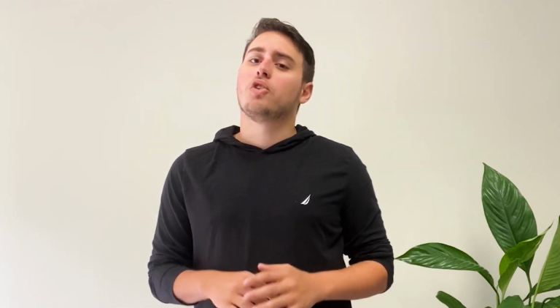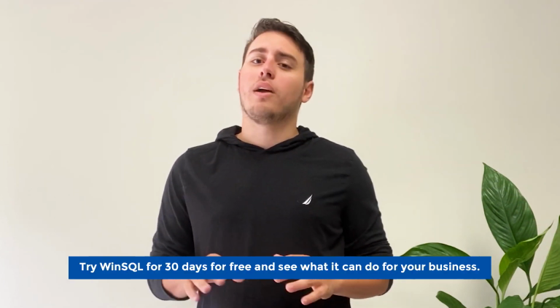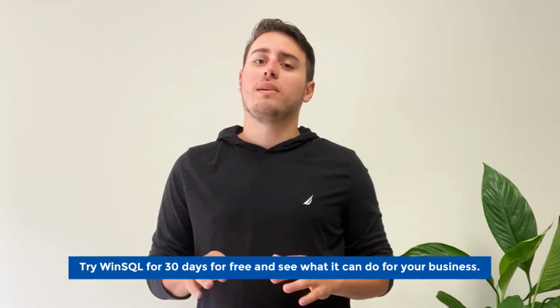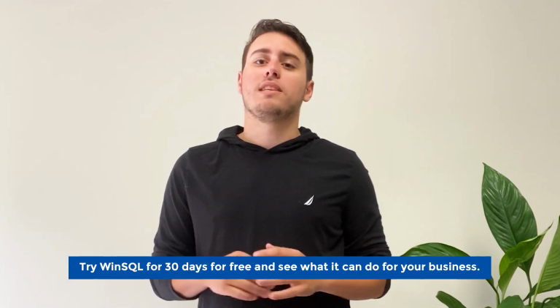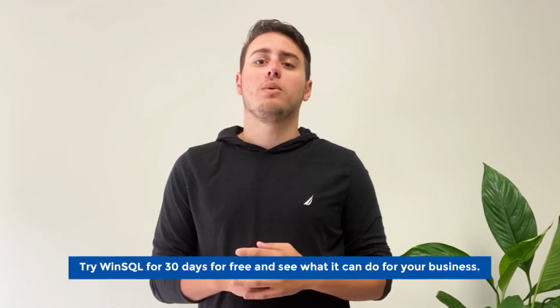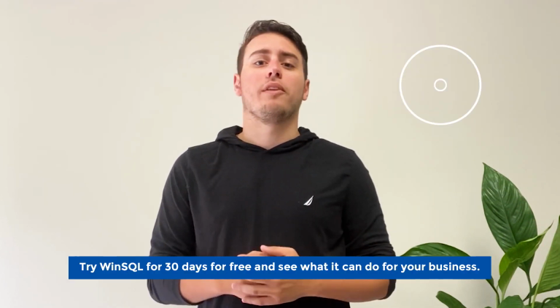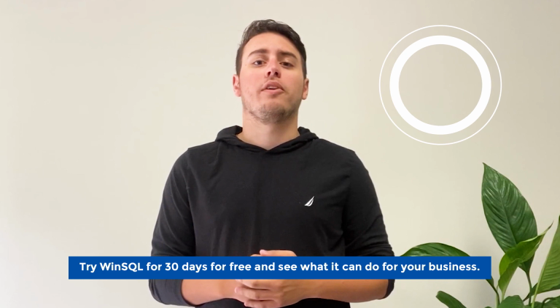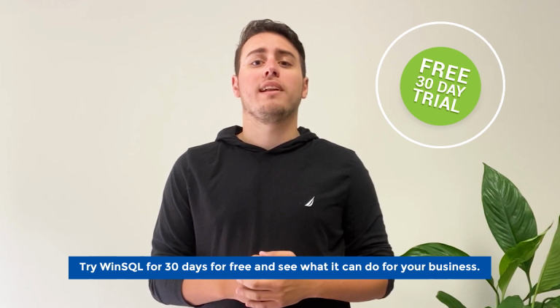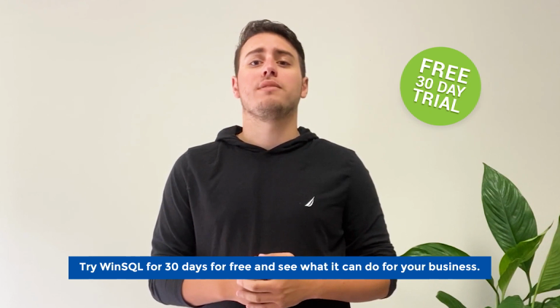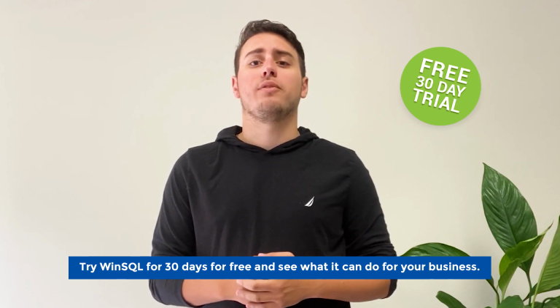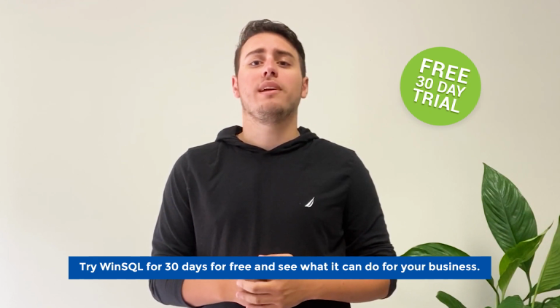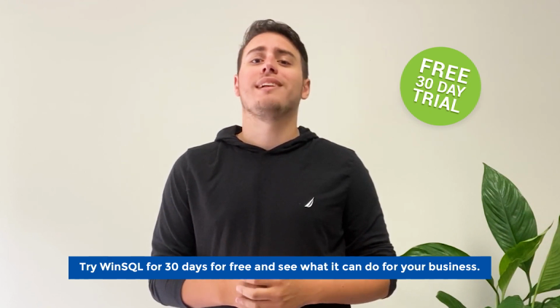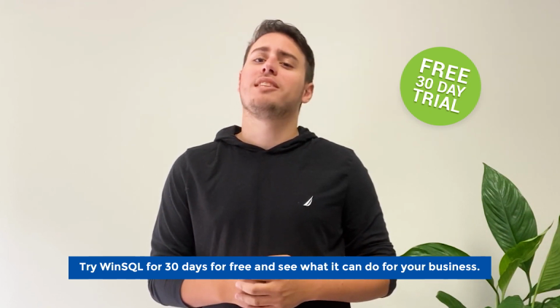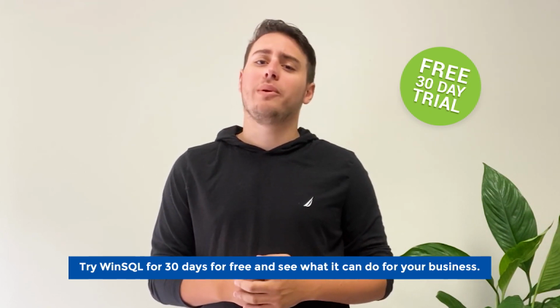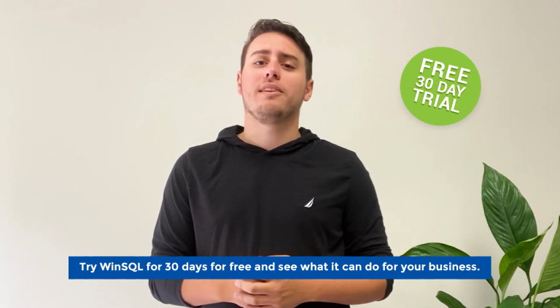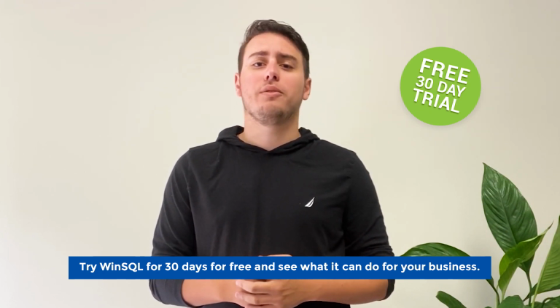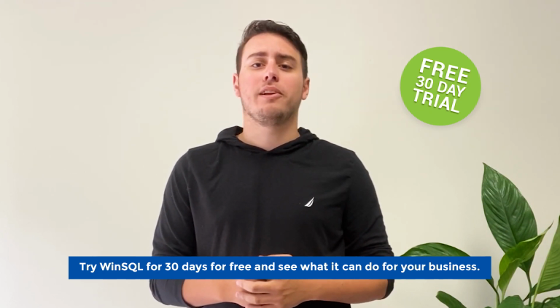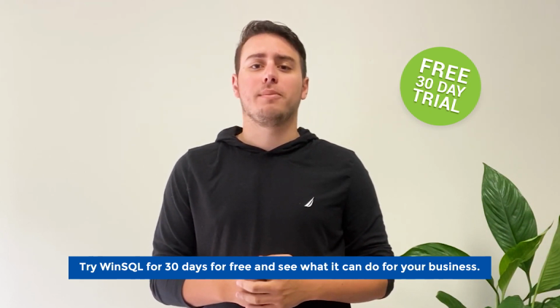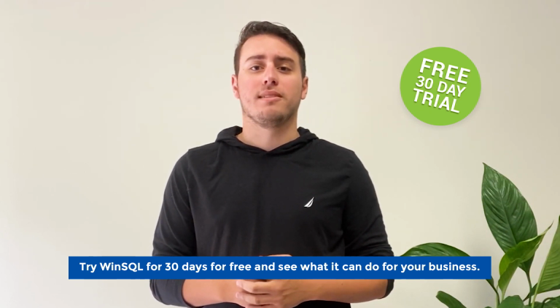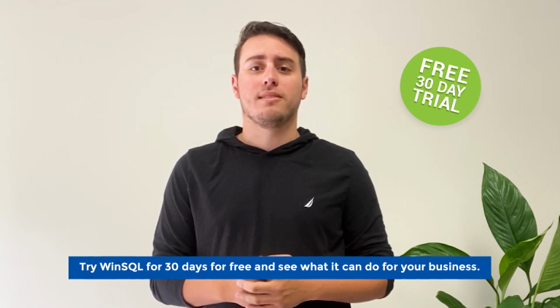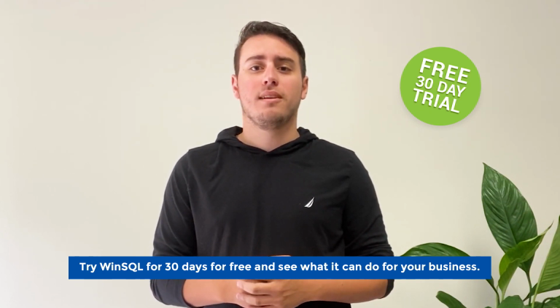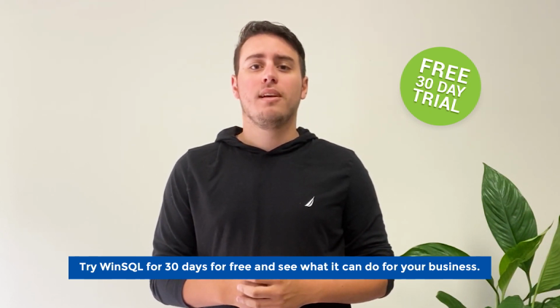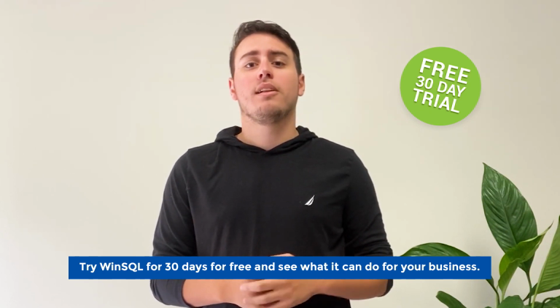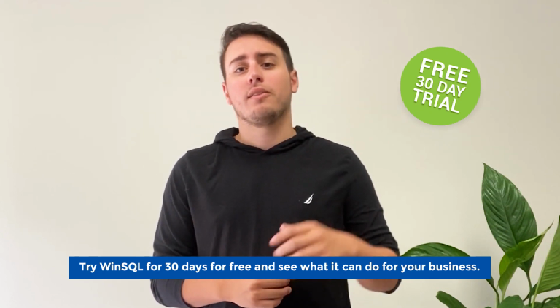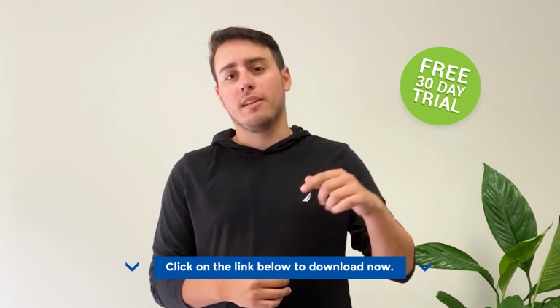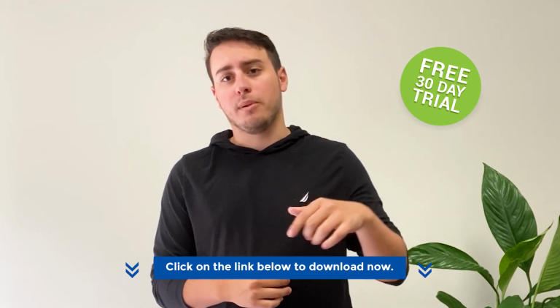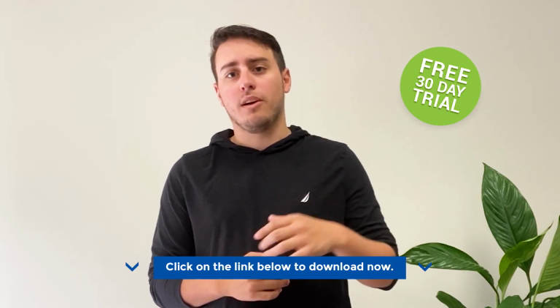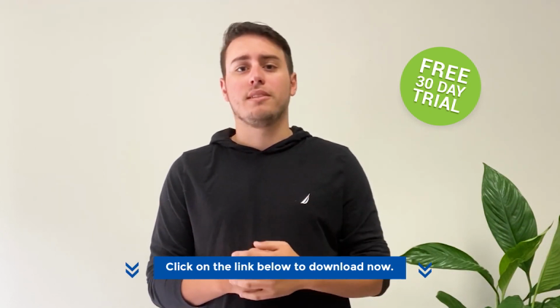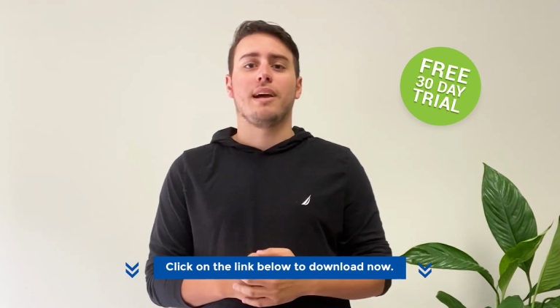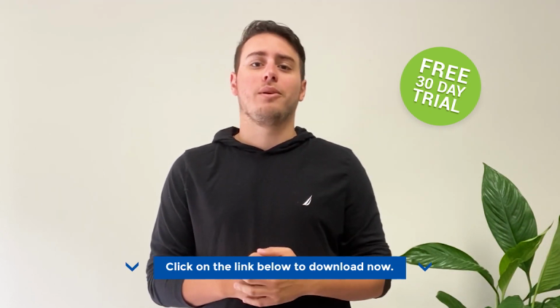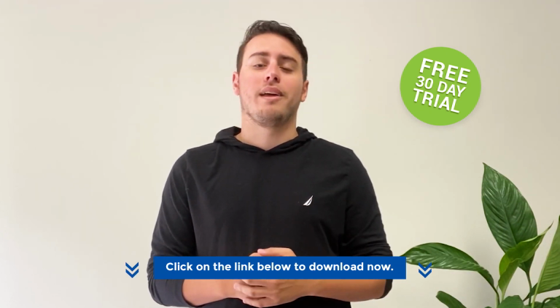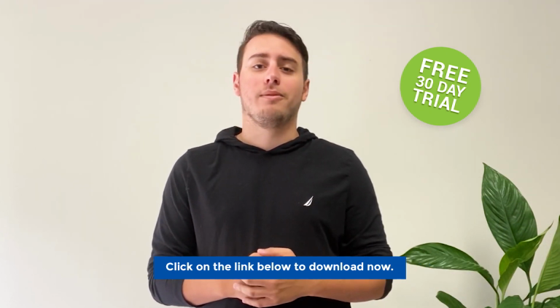Try WinSQL for 30 days for free and see what it can do for your business. Click on the link below to download now.